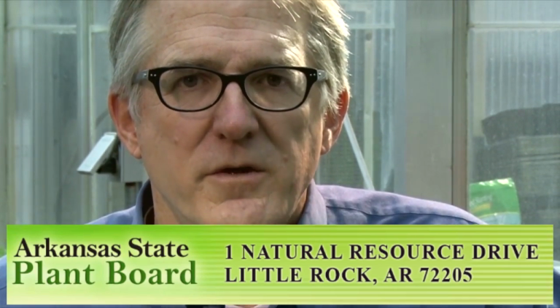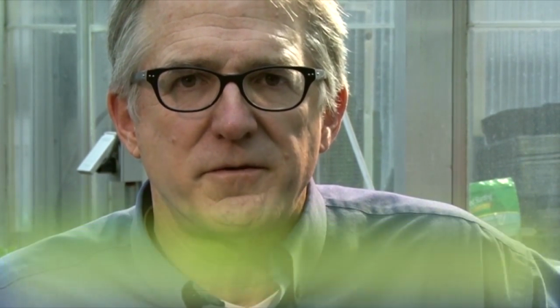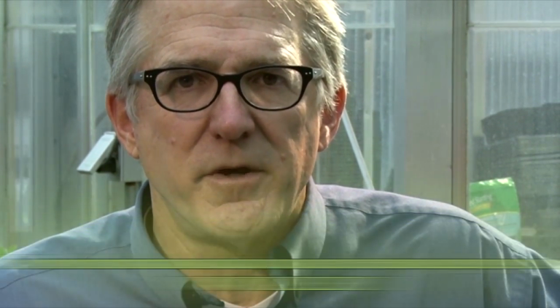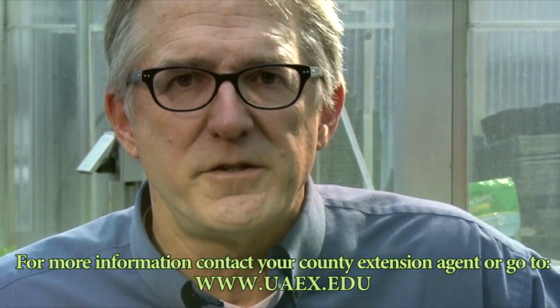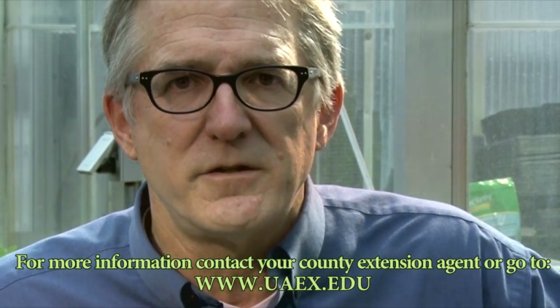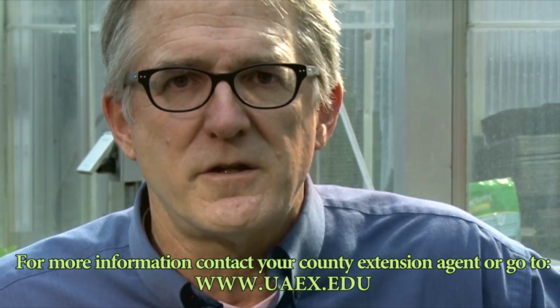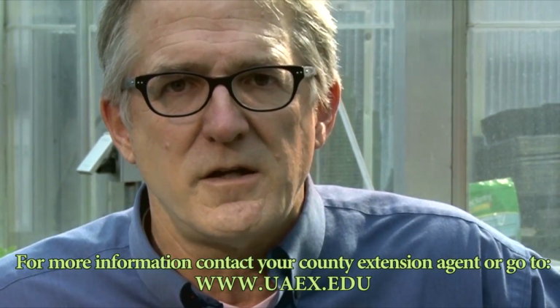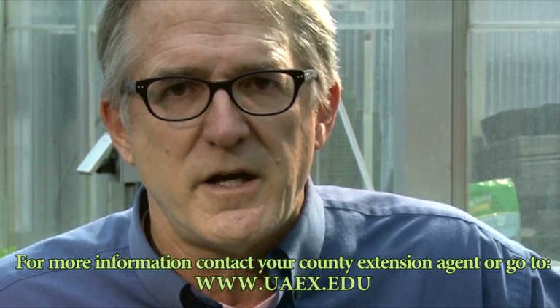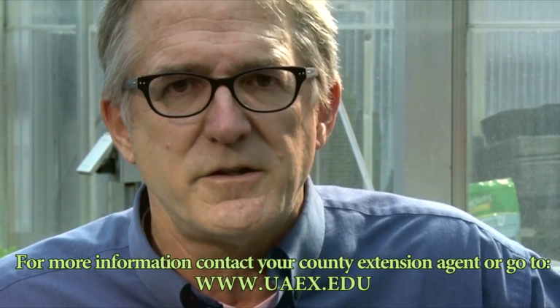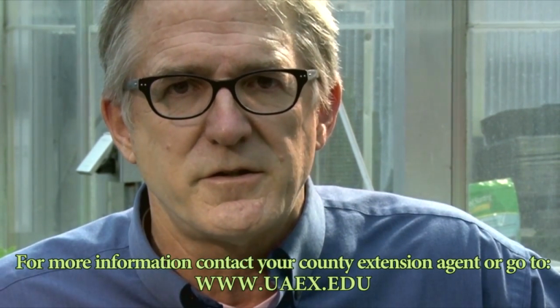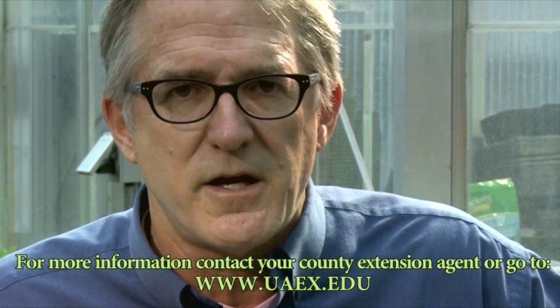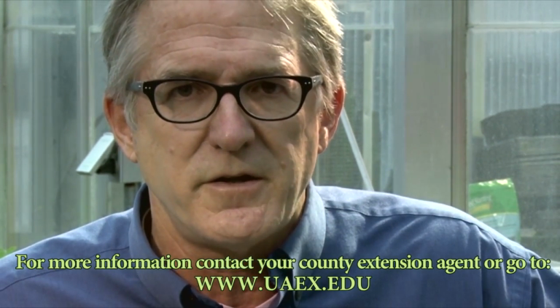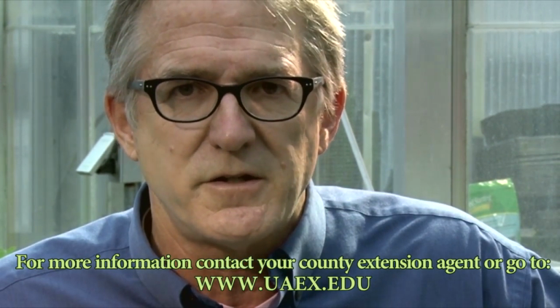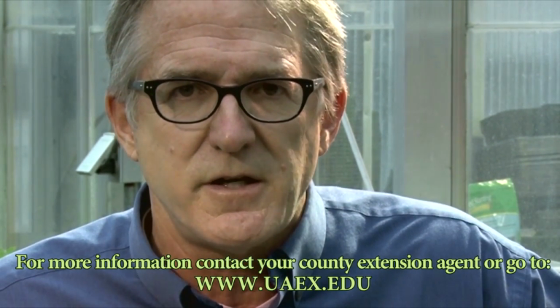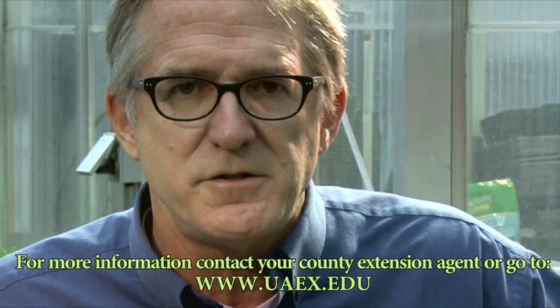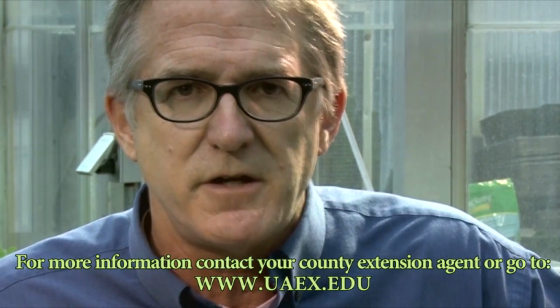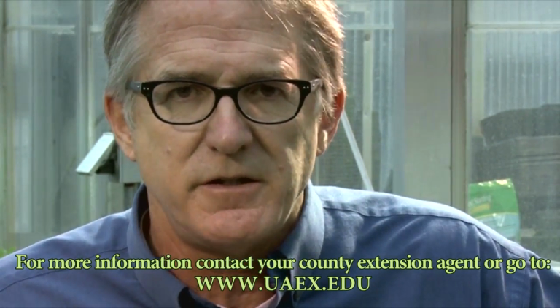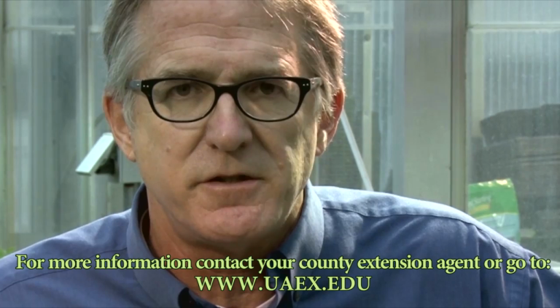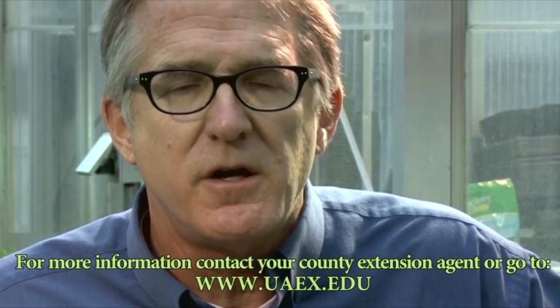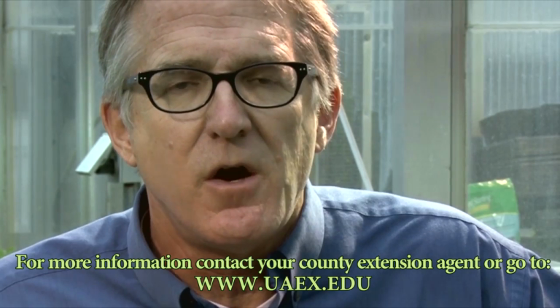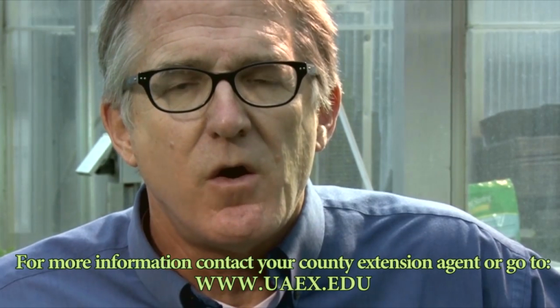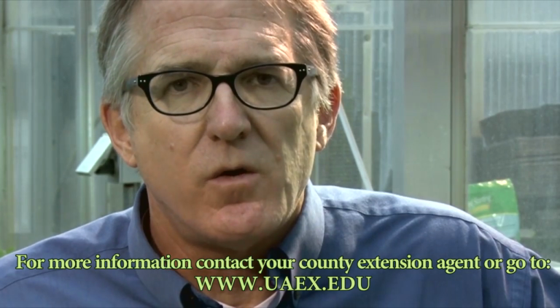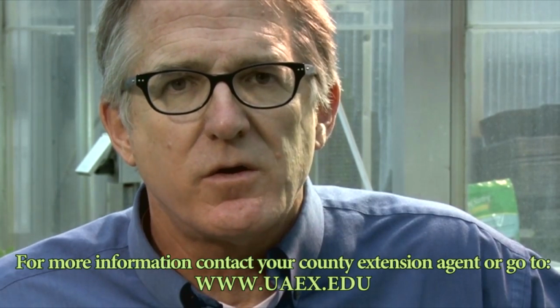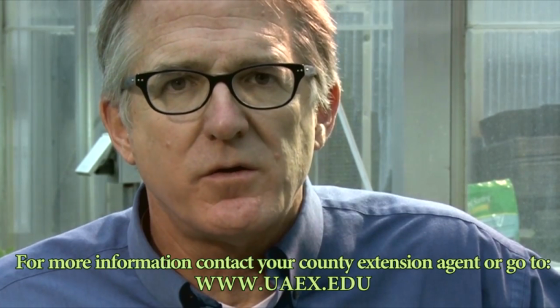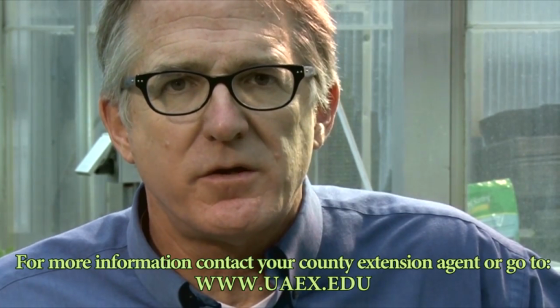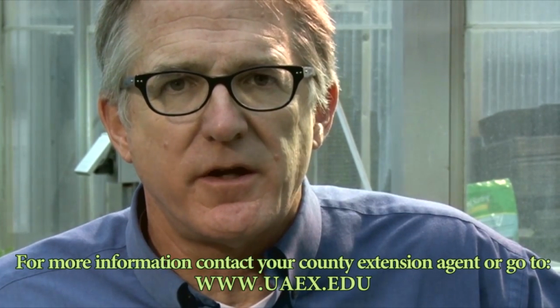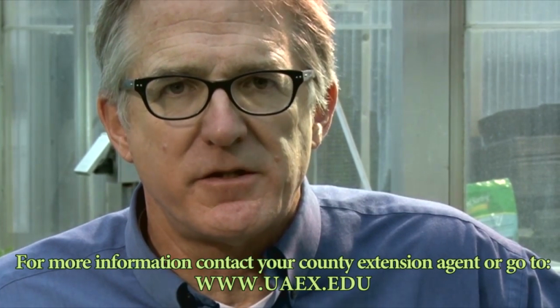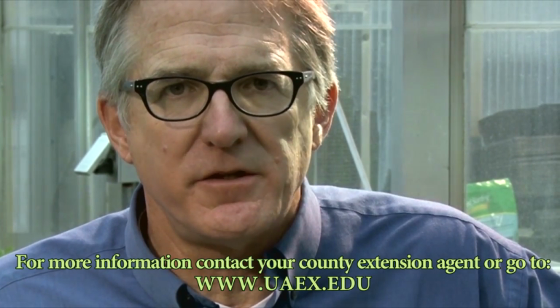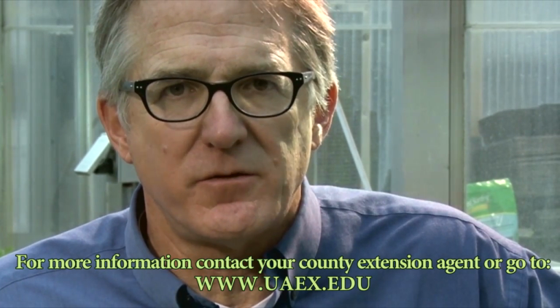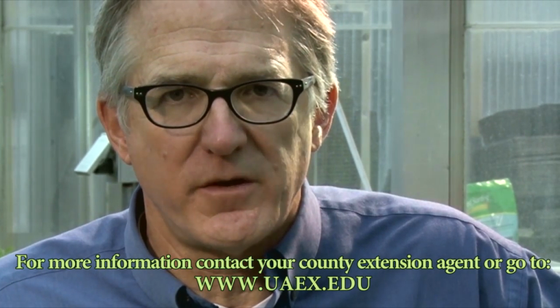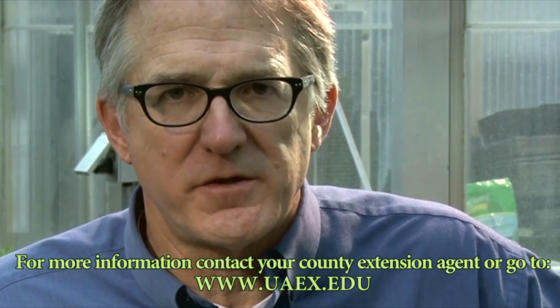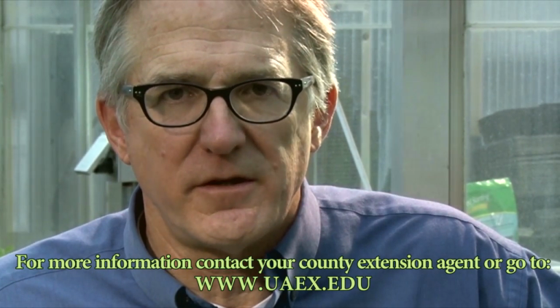For more information, contact your county extension agent or go to the extension website.